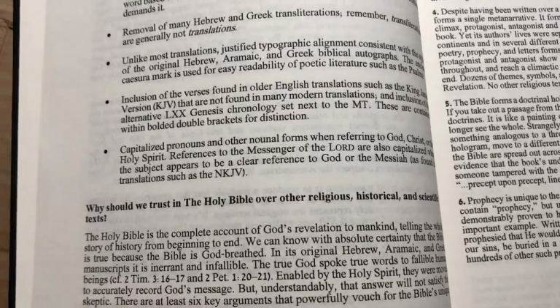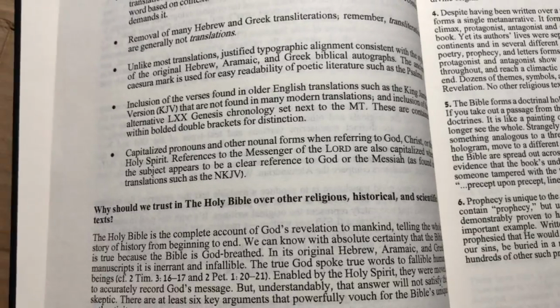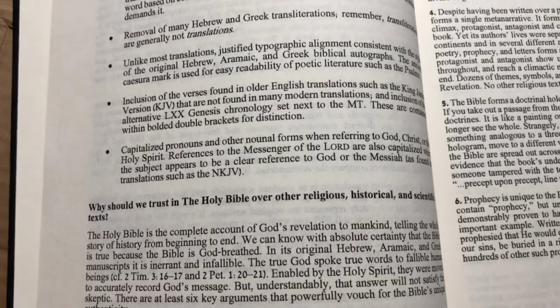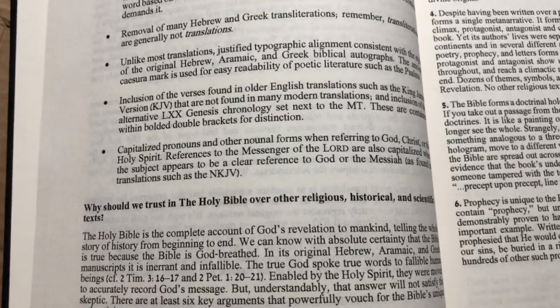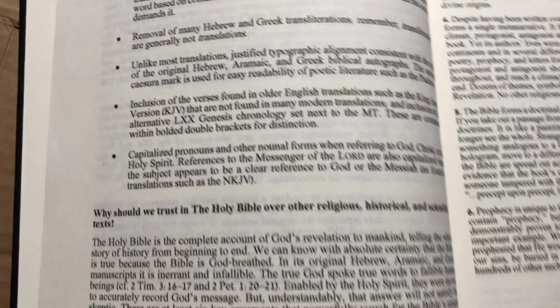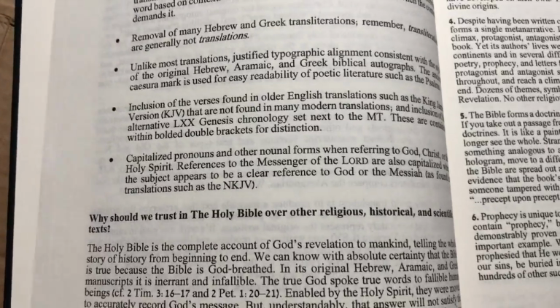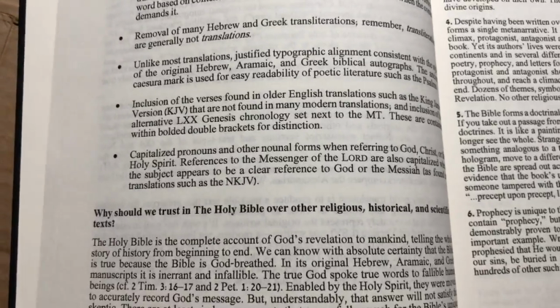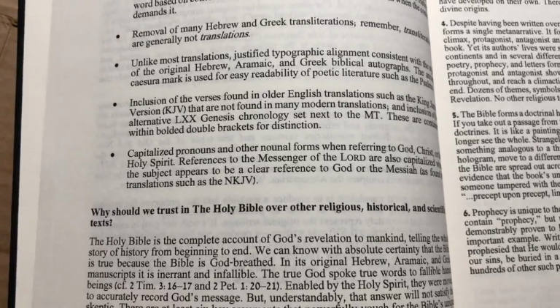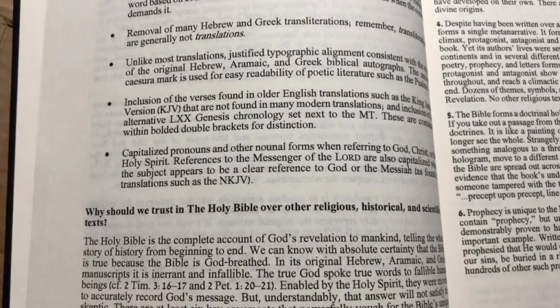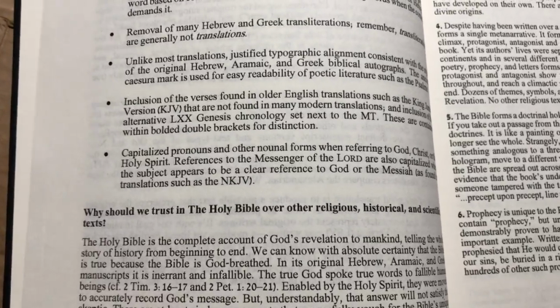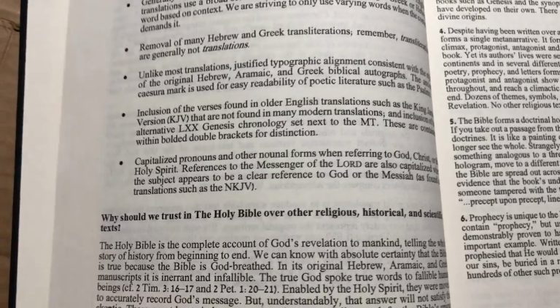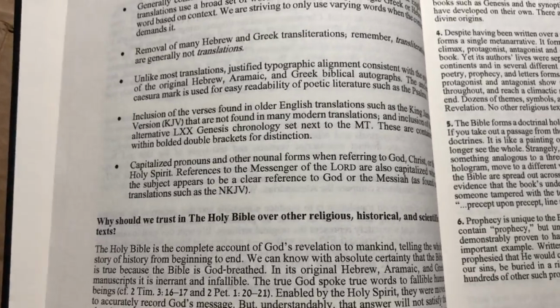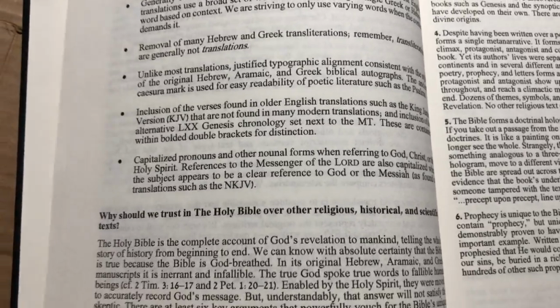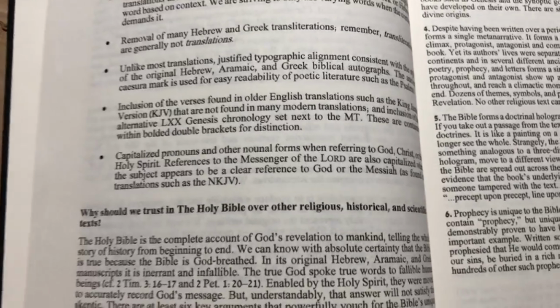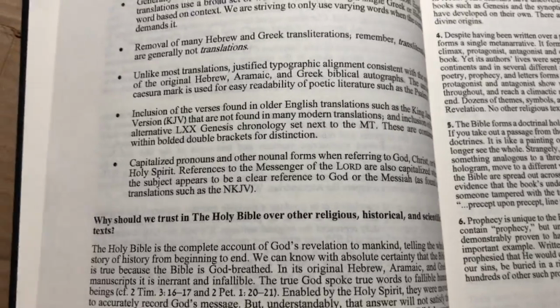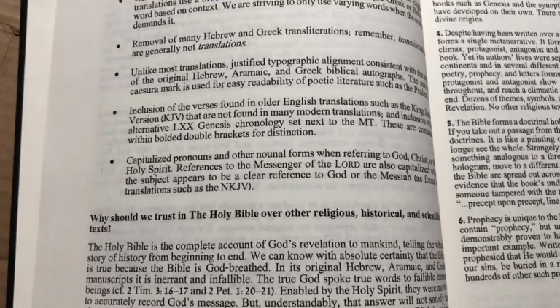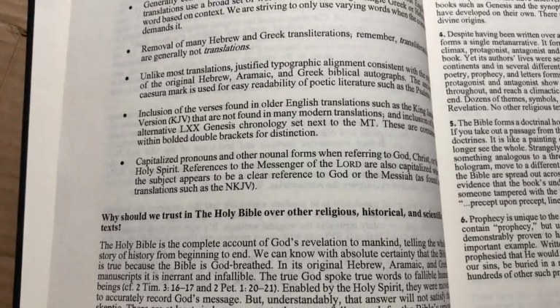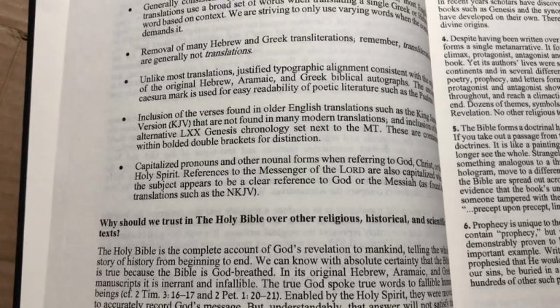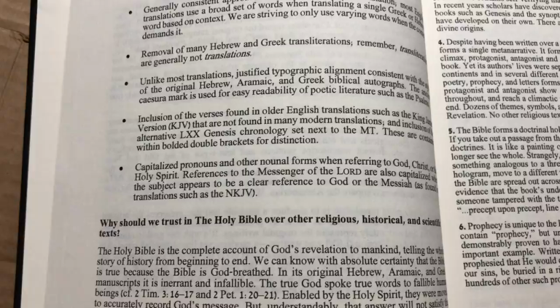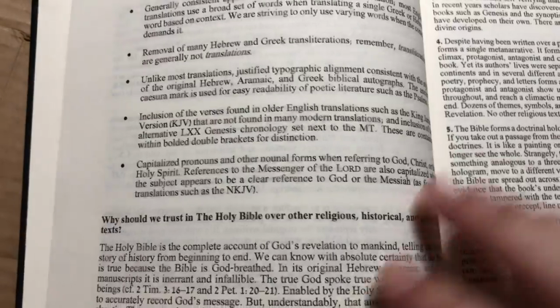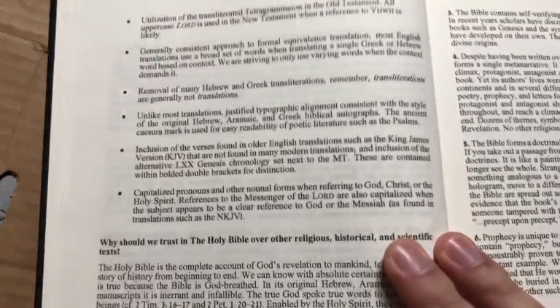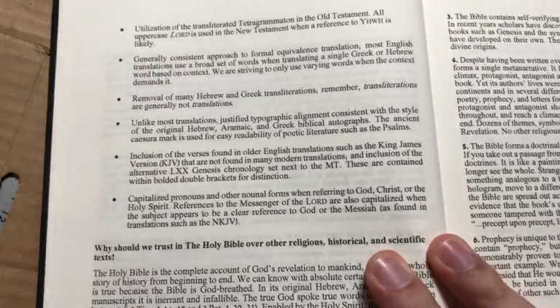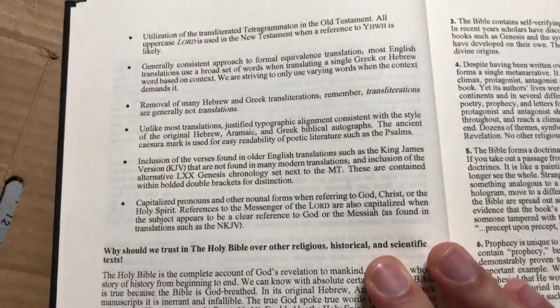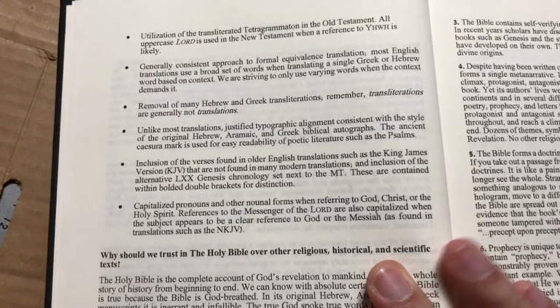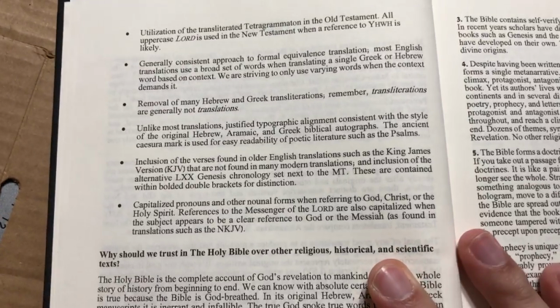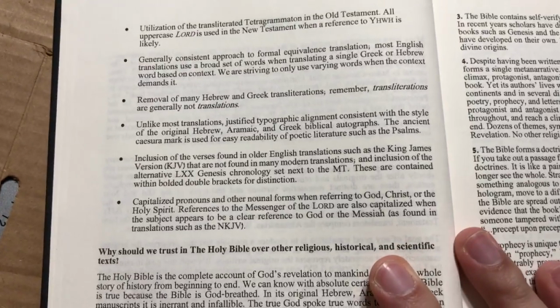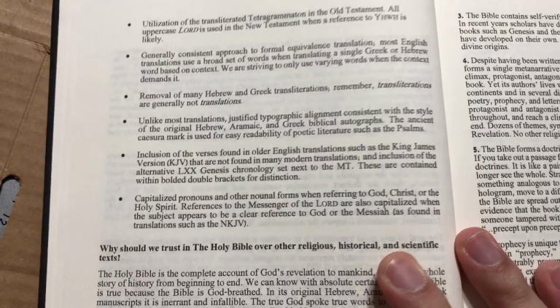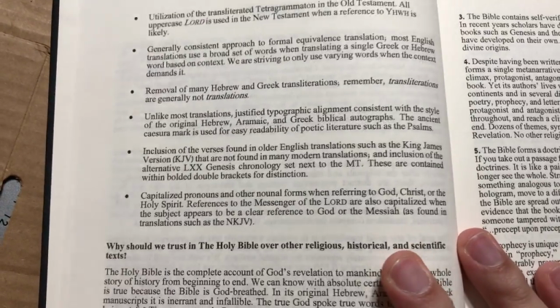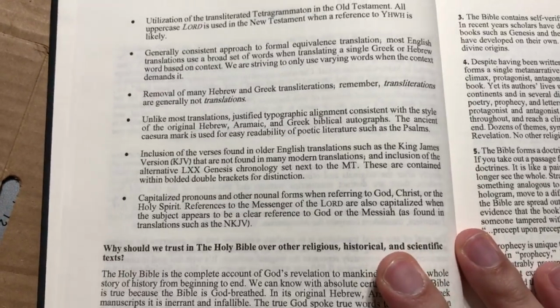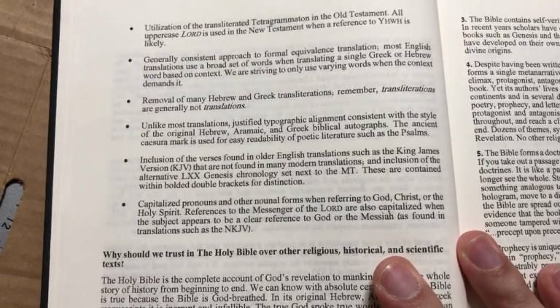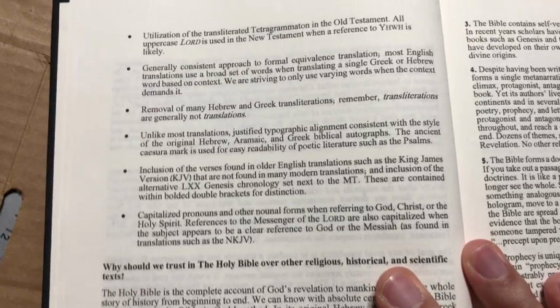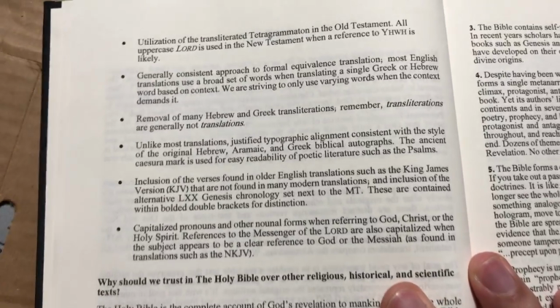A lot of people are probably wondering: what's the Young's Literal Translation? It's not very well known.